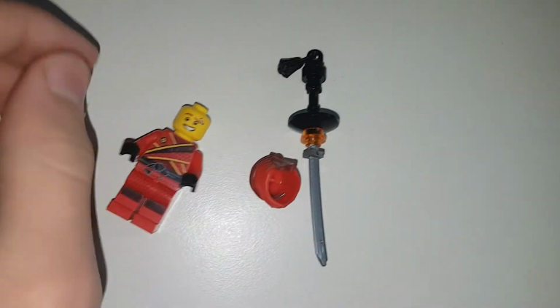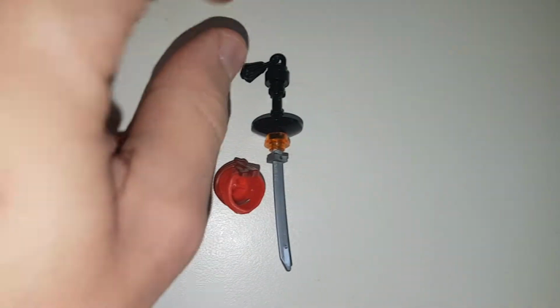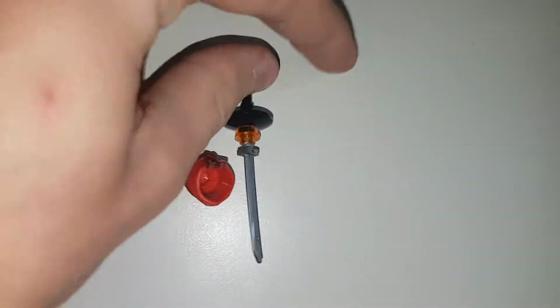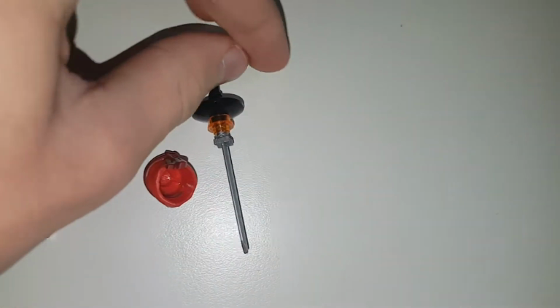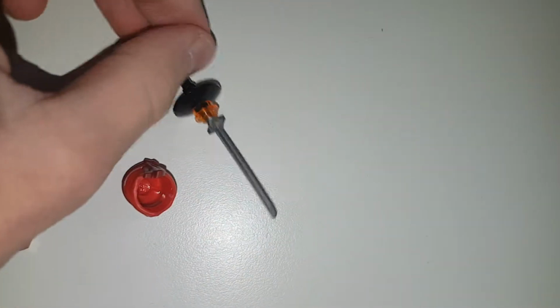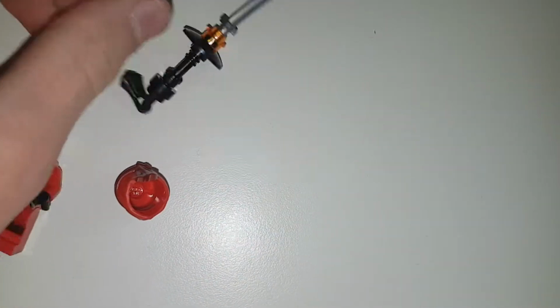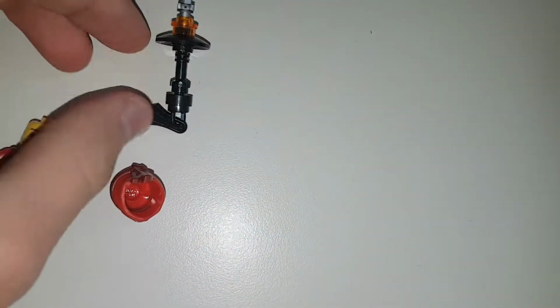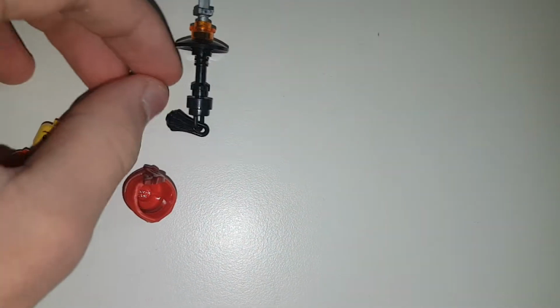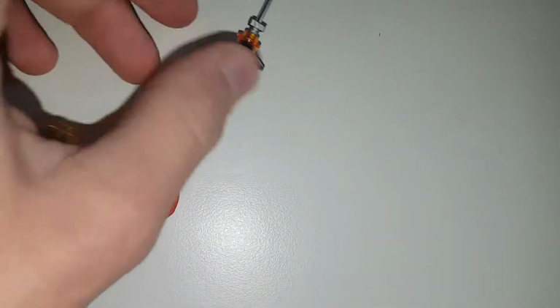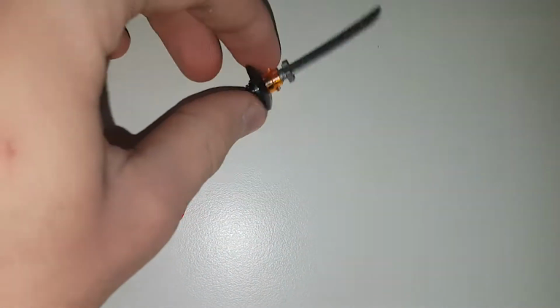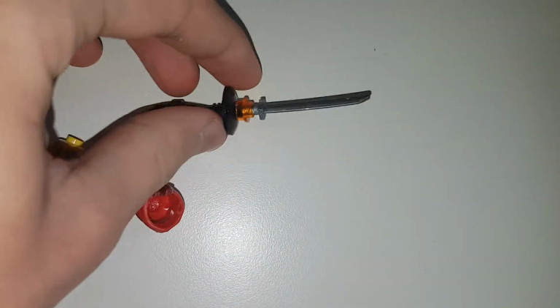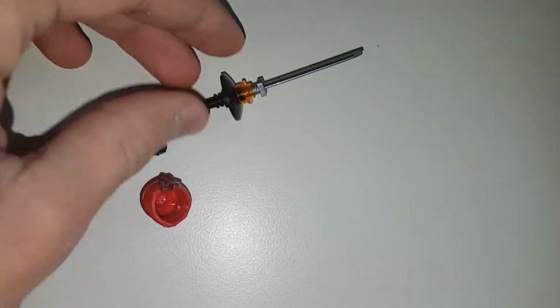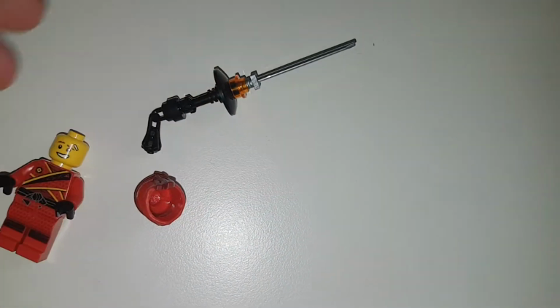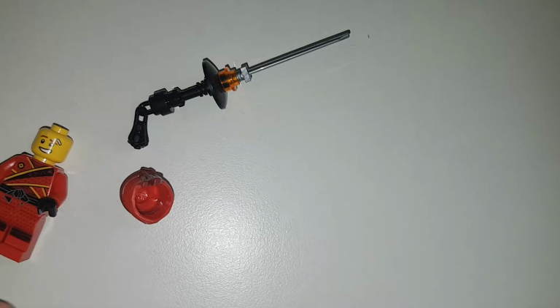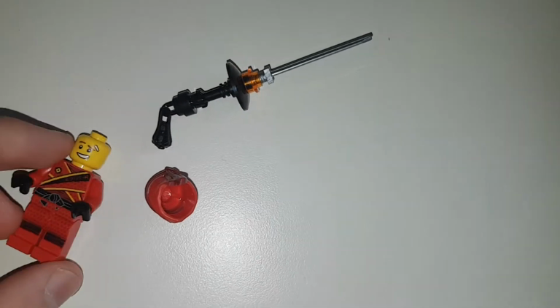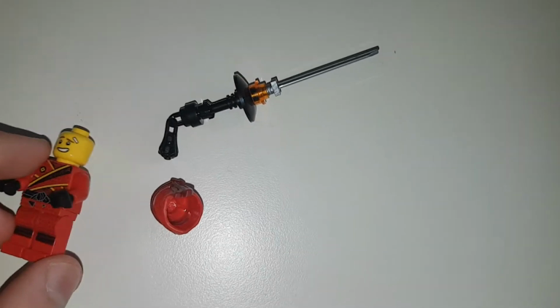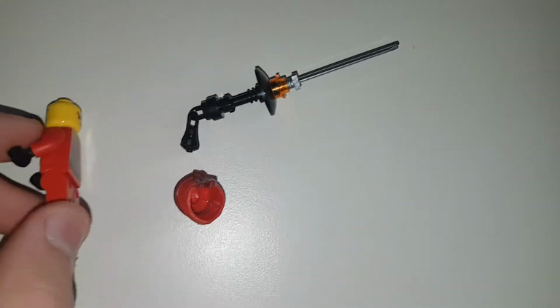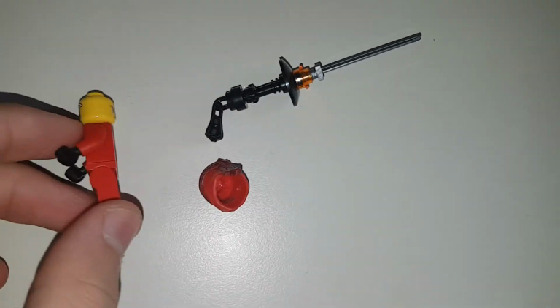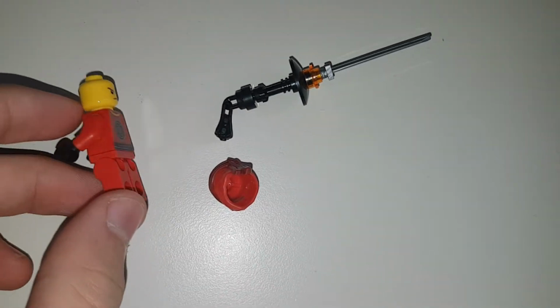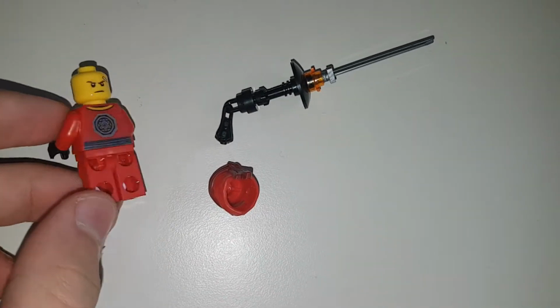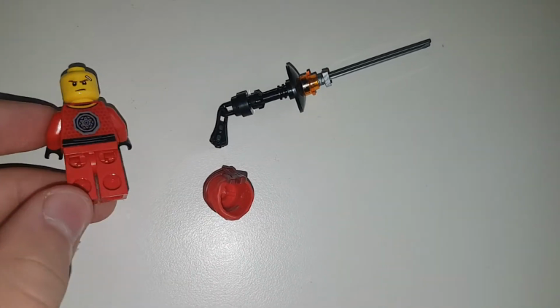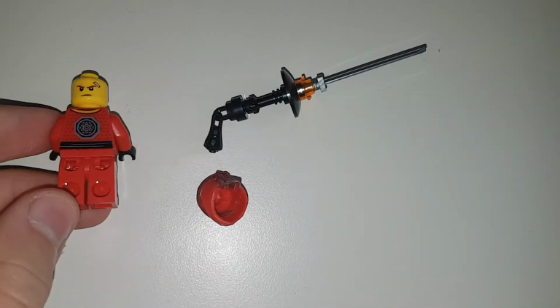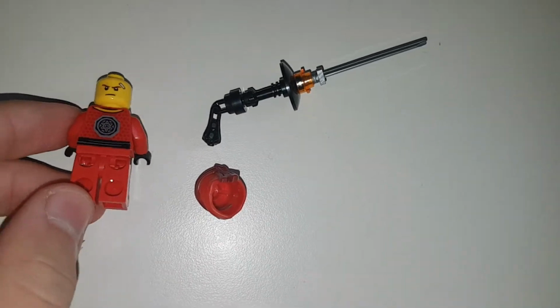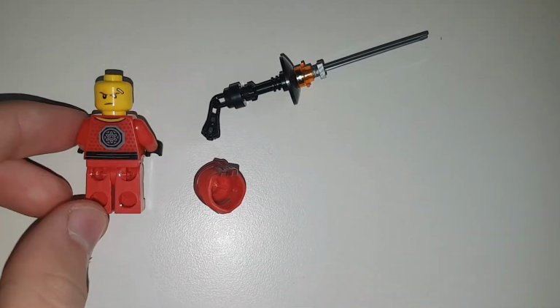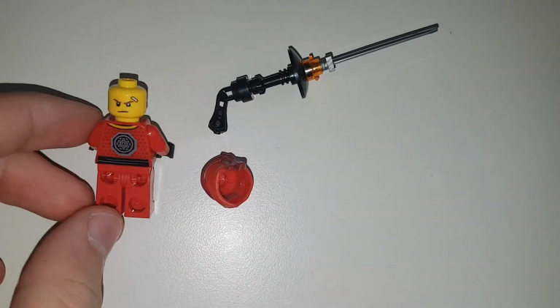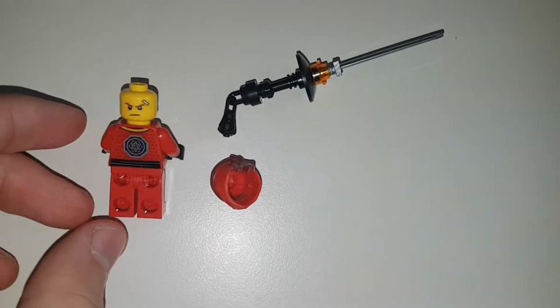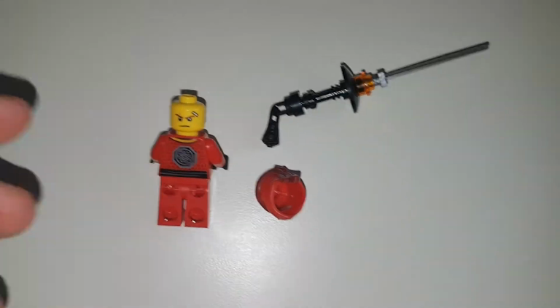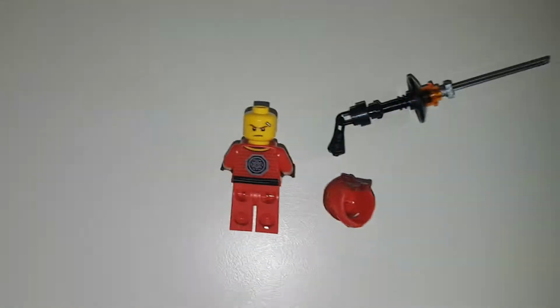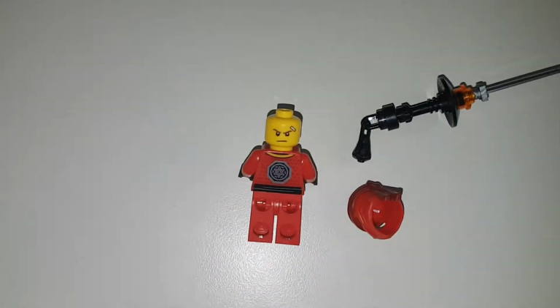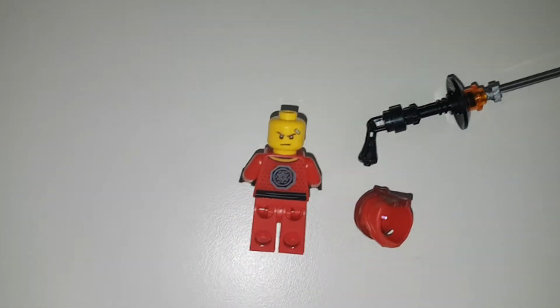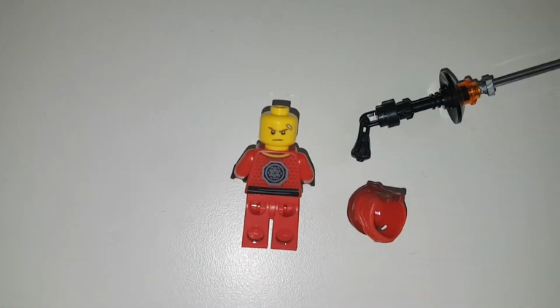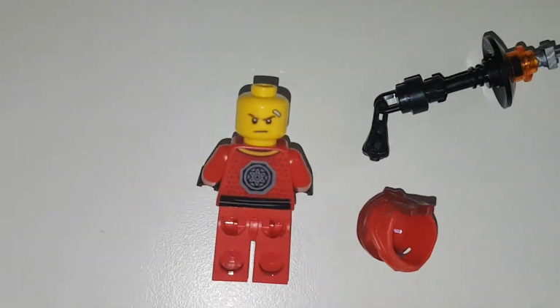He also comes with a sword which is pretty easy to build, and that's about it. I hope you enjoyed it. Have a nice day and goodbye.